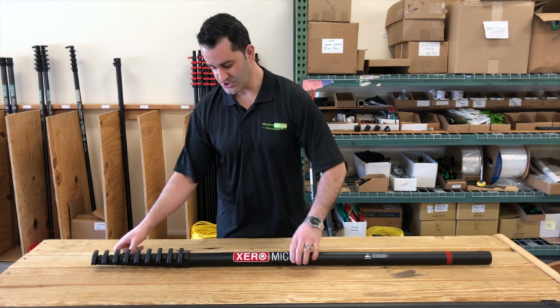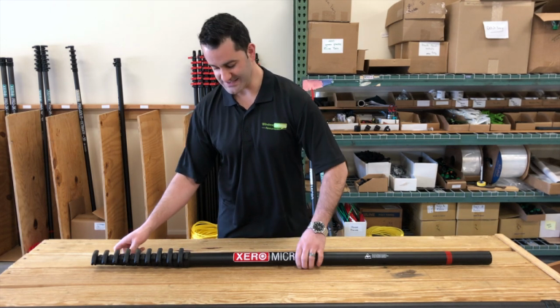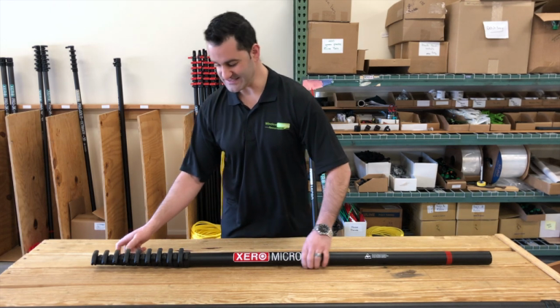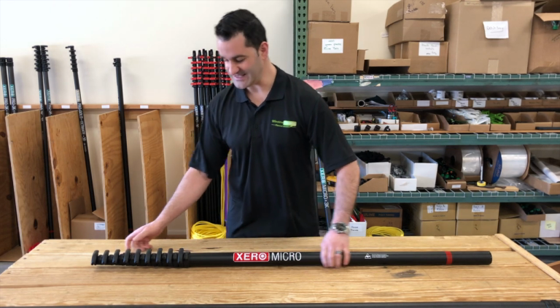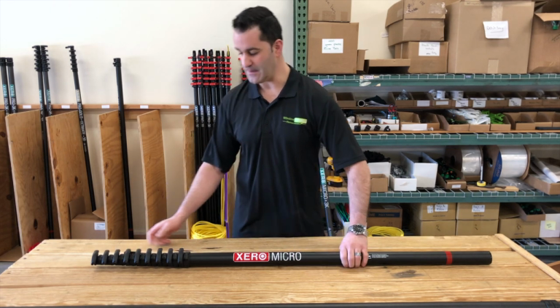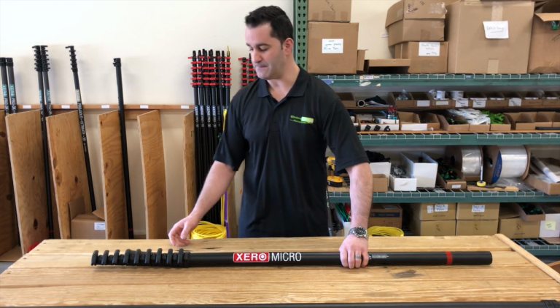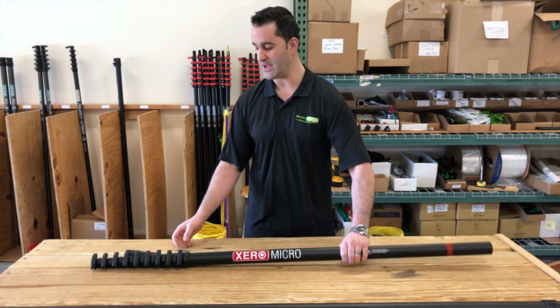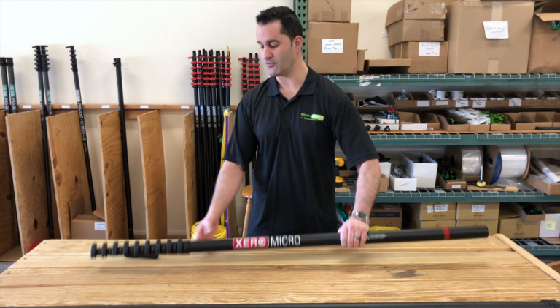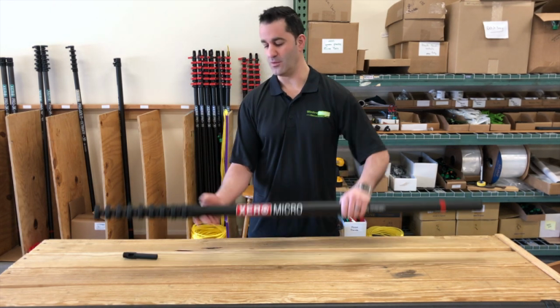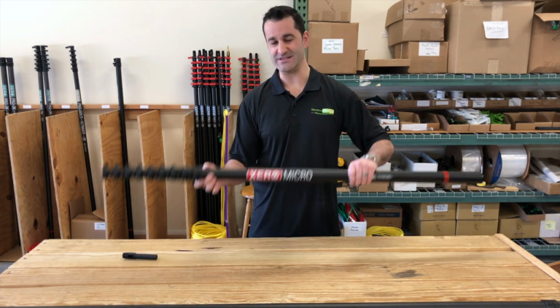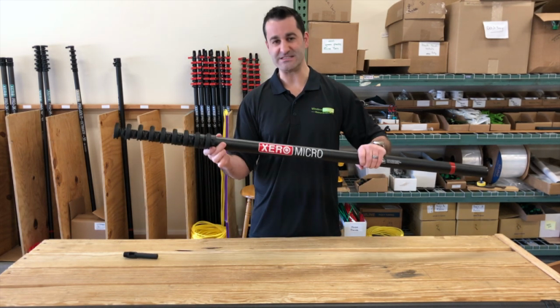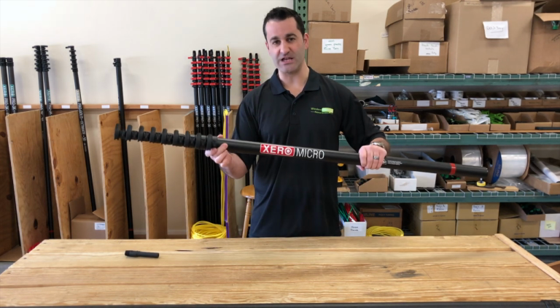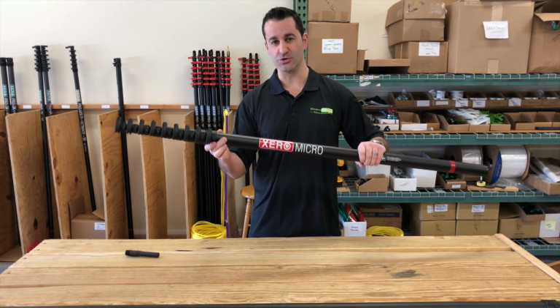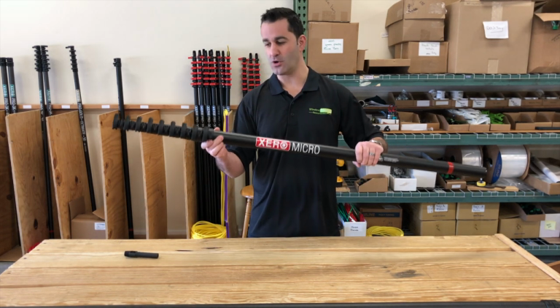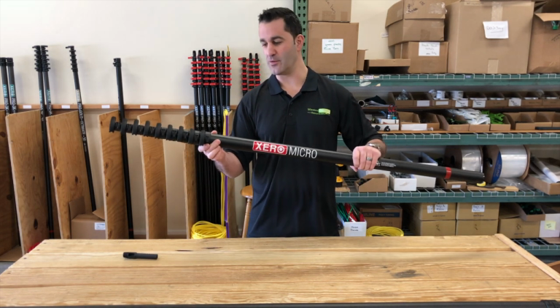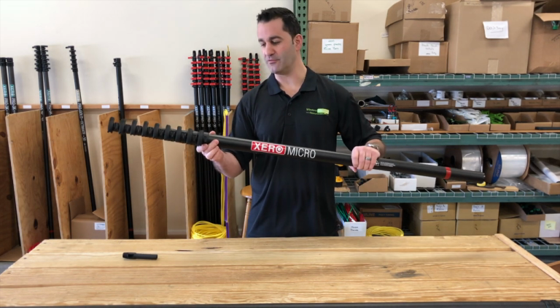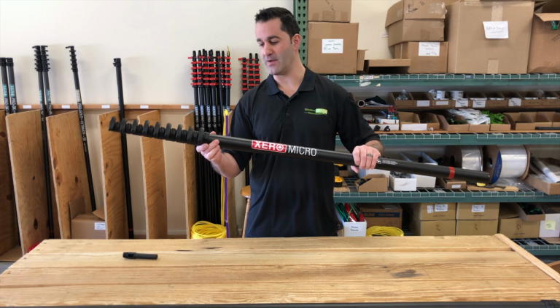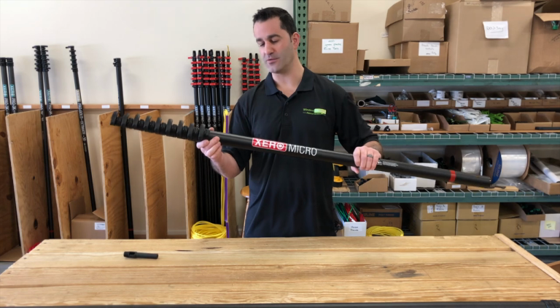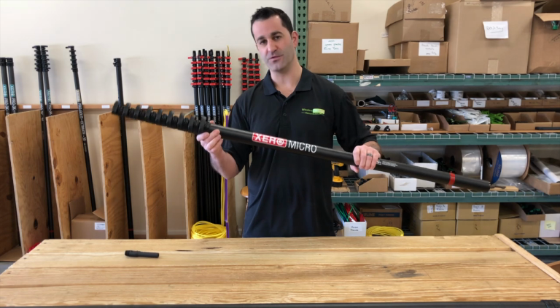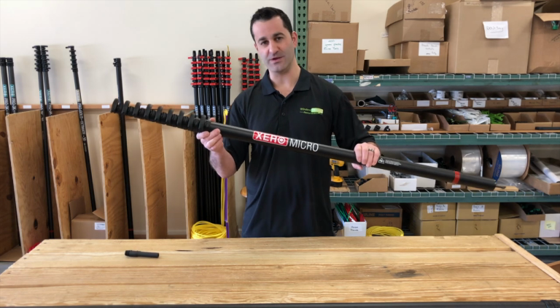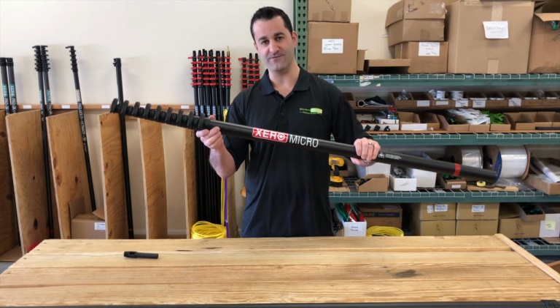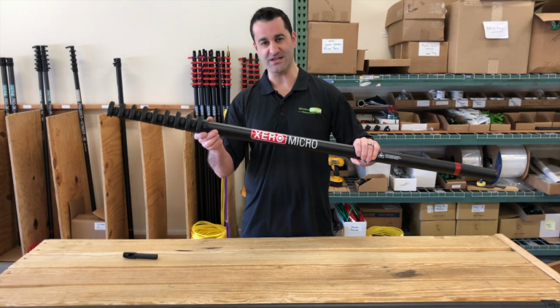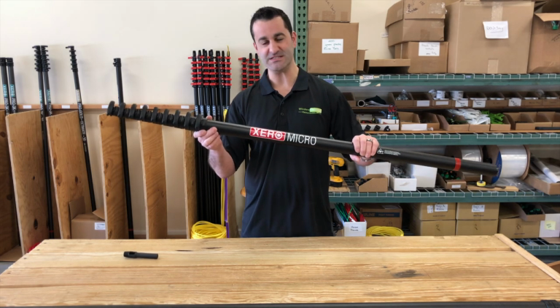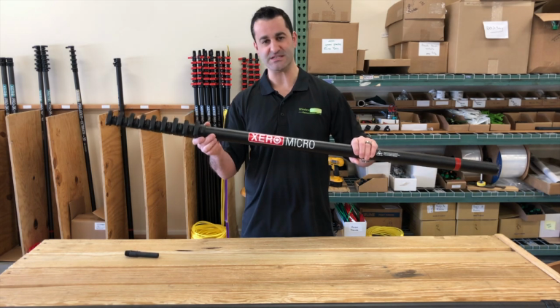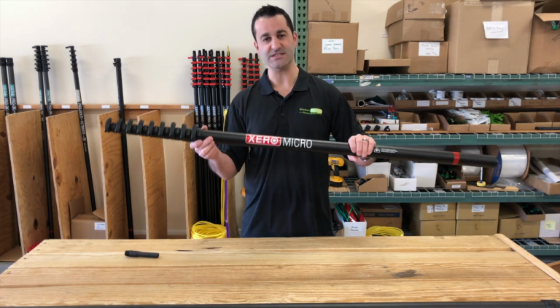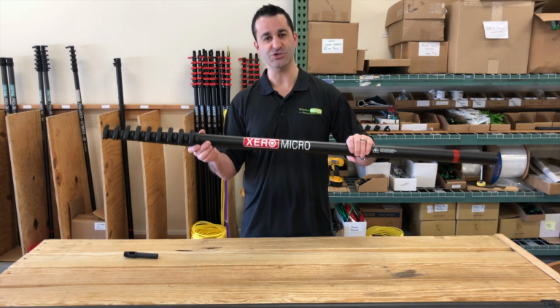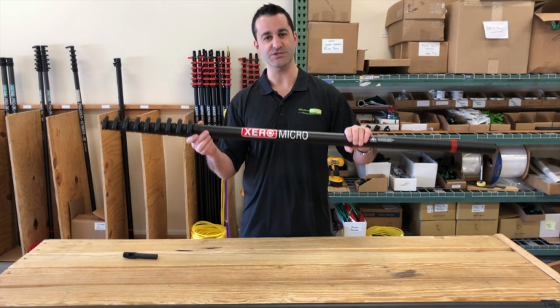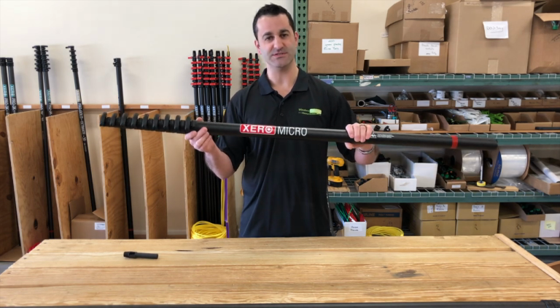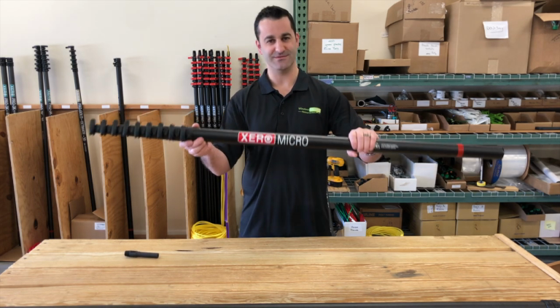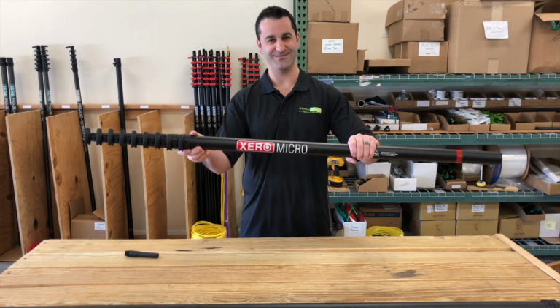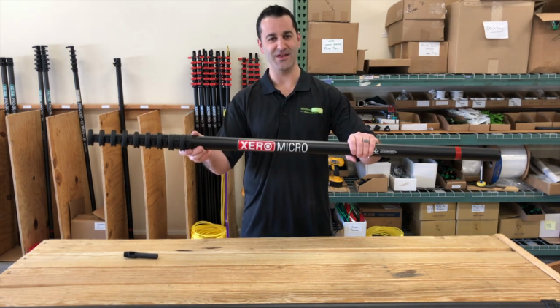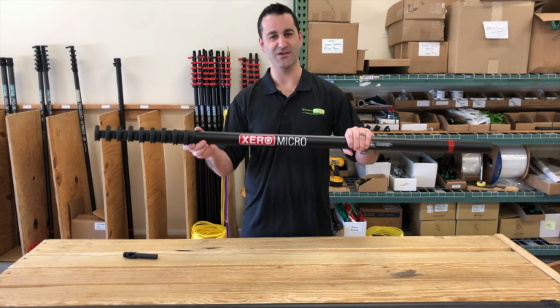So this is the Micro — the standard carbon fiber, 30 feet 6 inches. Thank you.